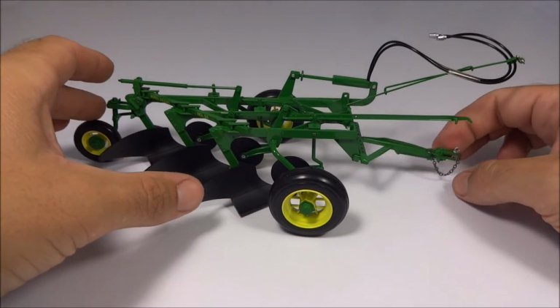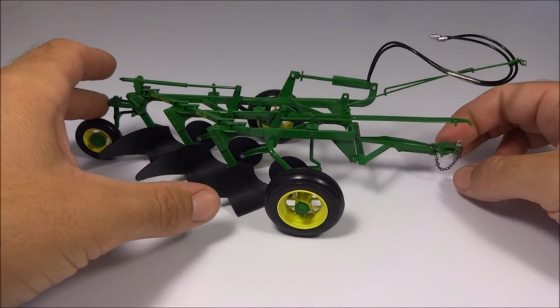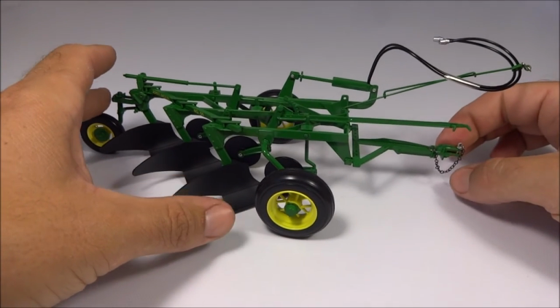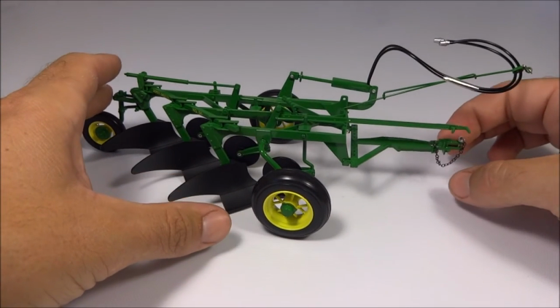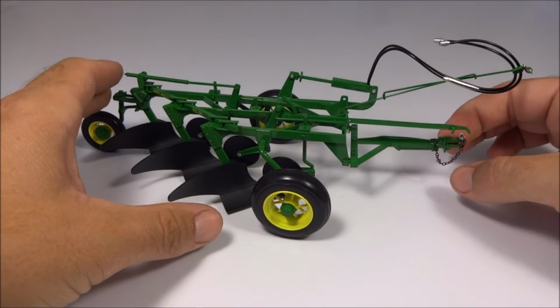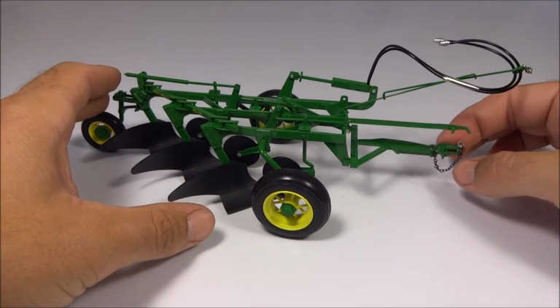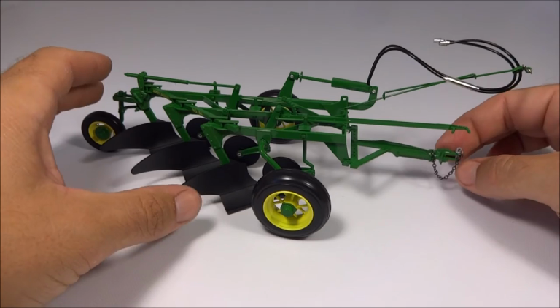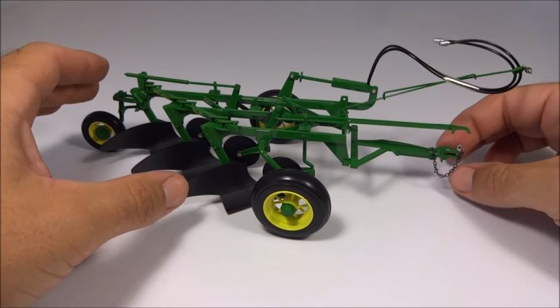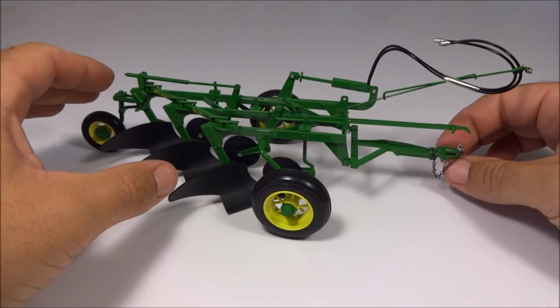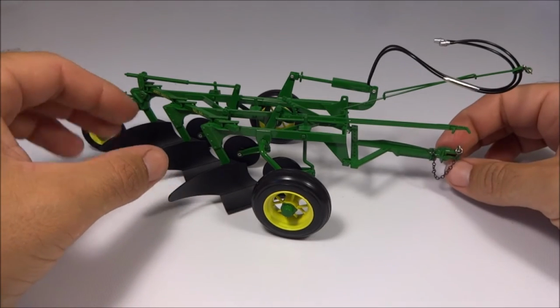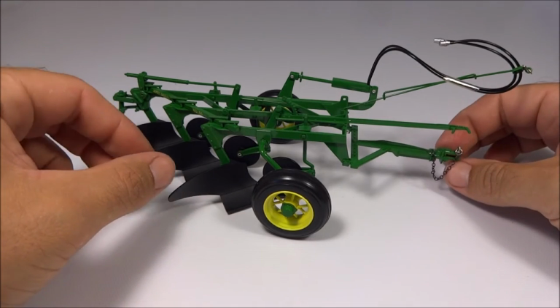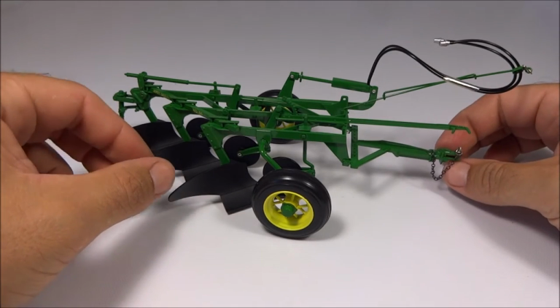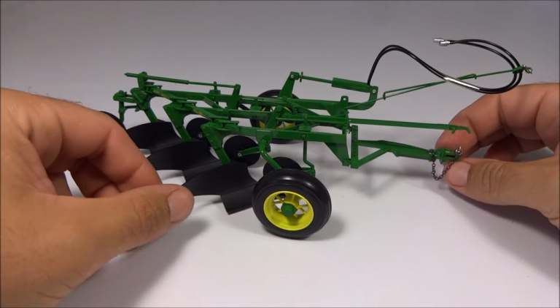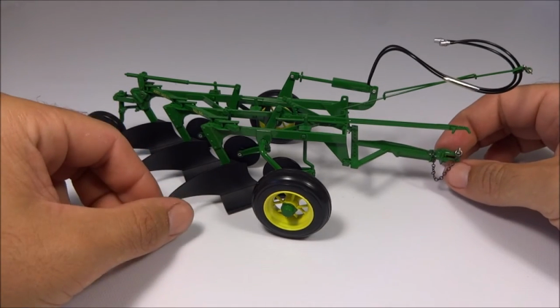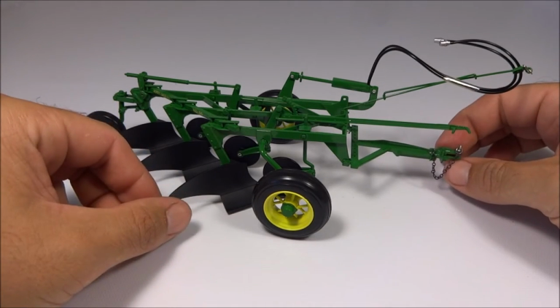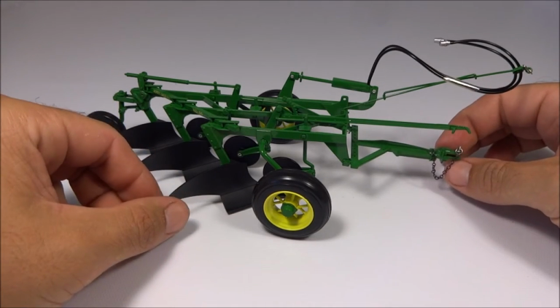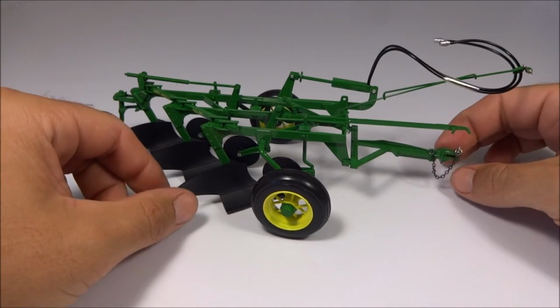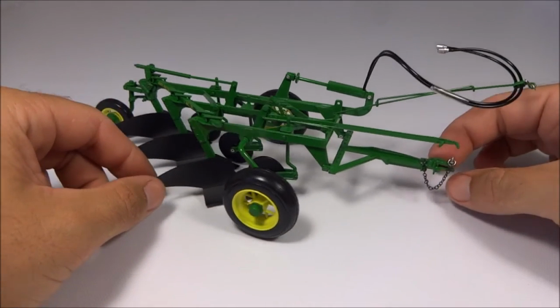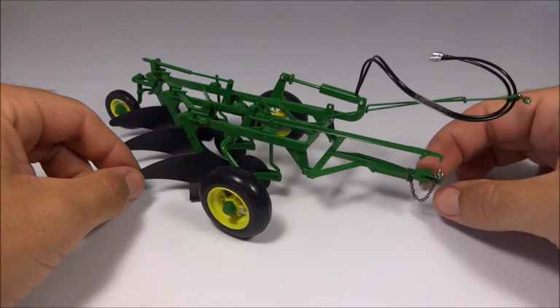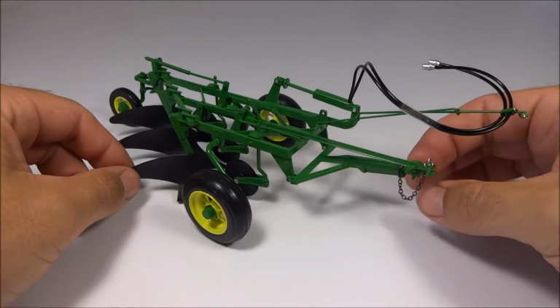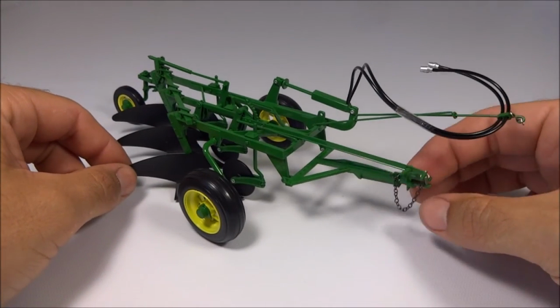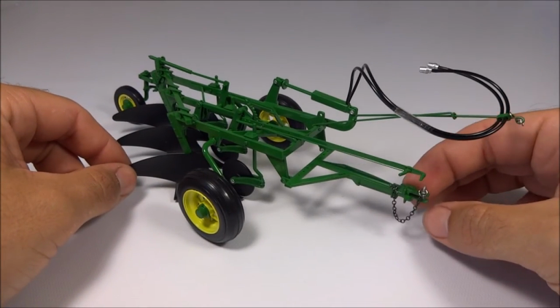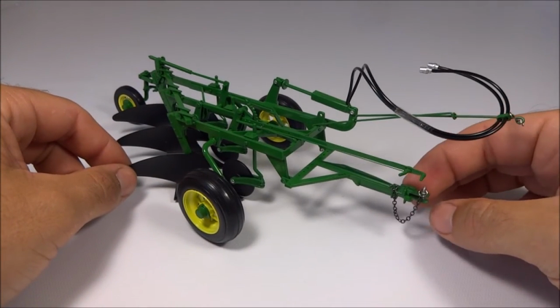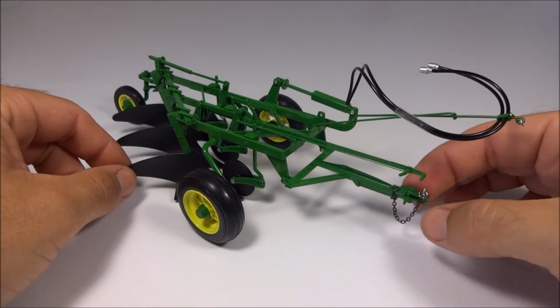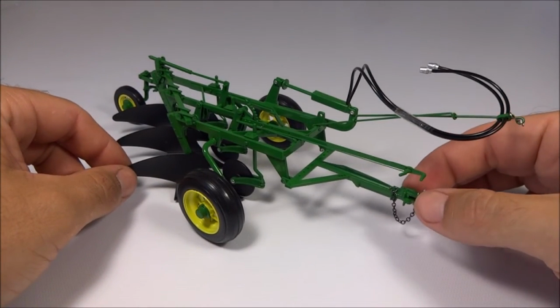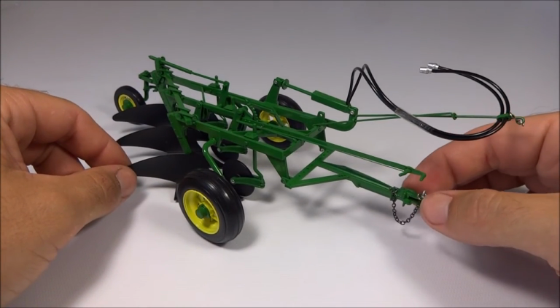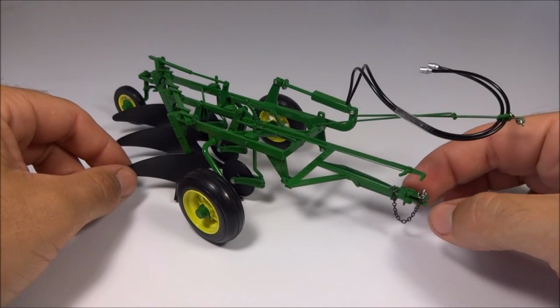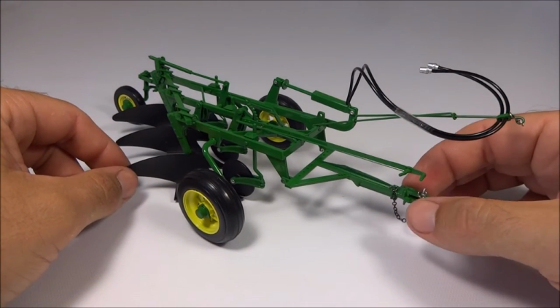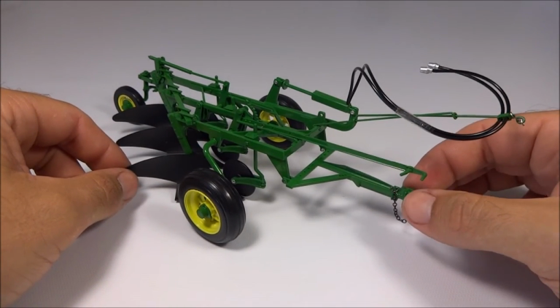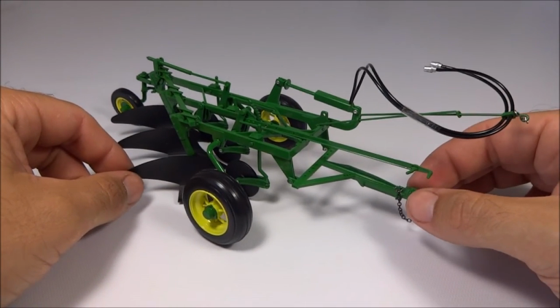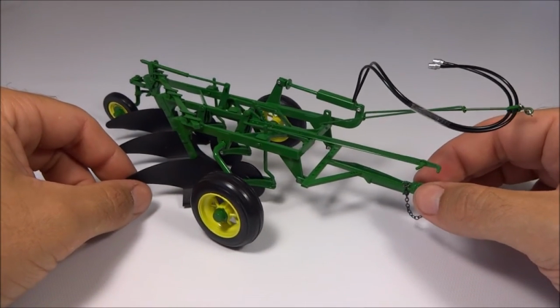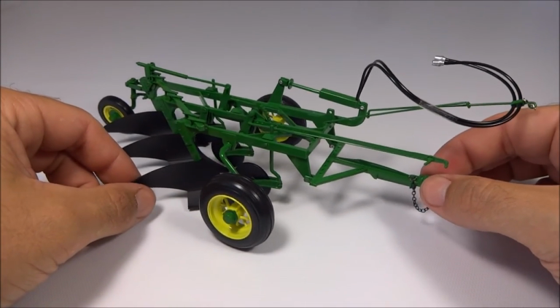You also have a little hitch pin here, which is pretty neat, and a little chain too so you don't lose it.